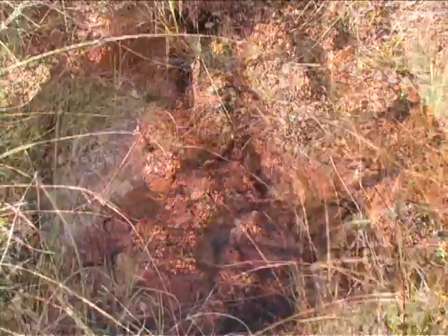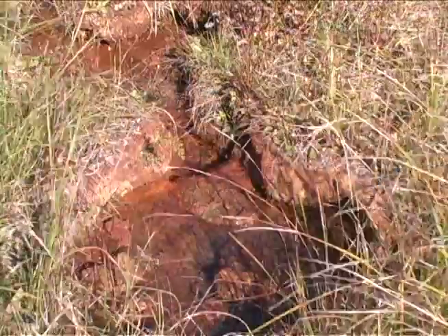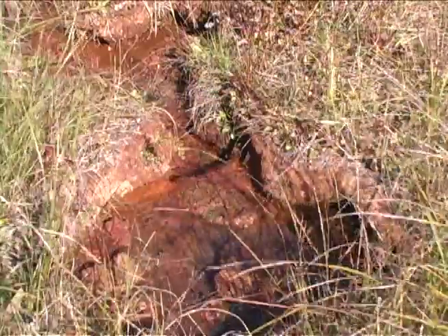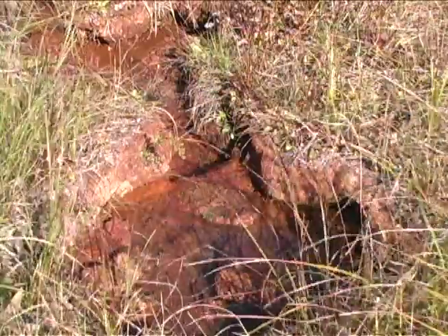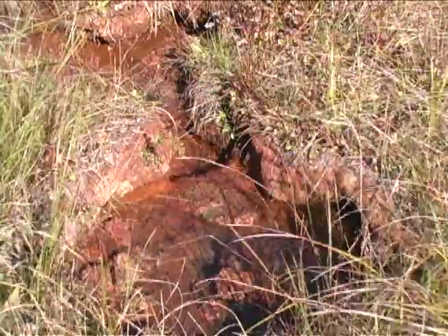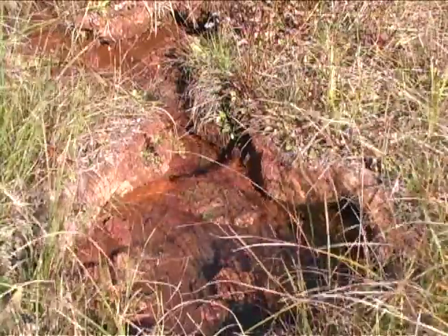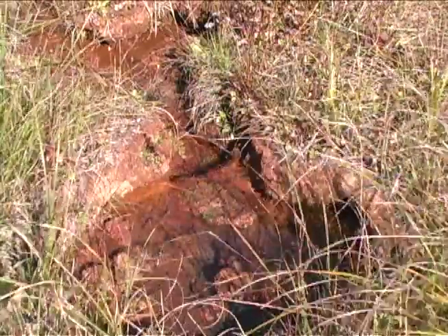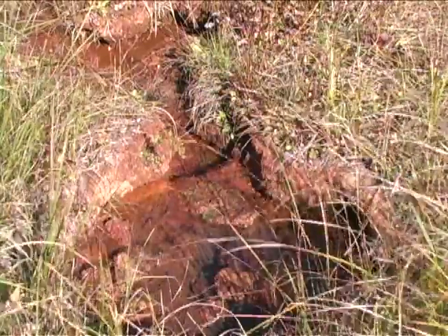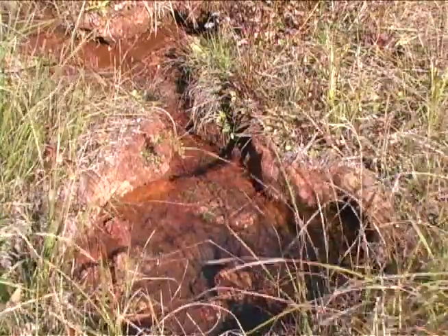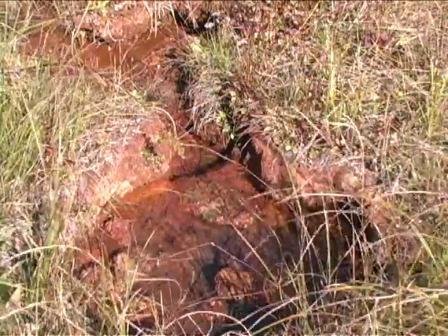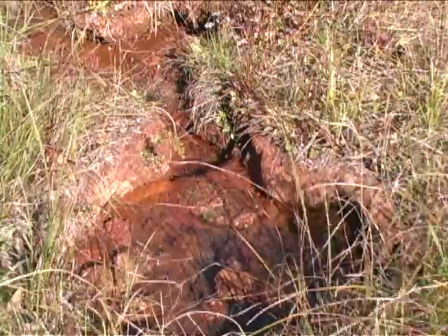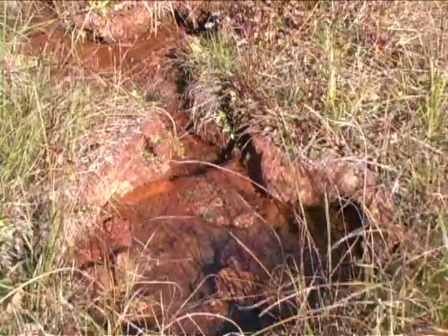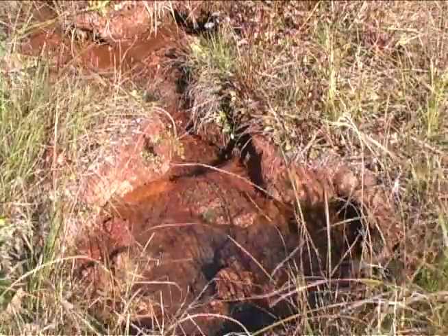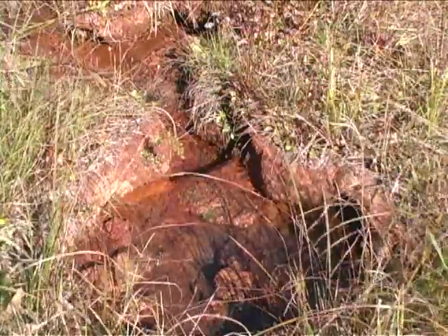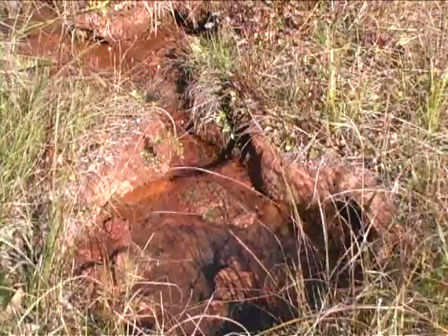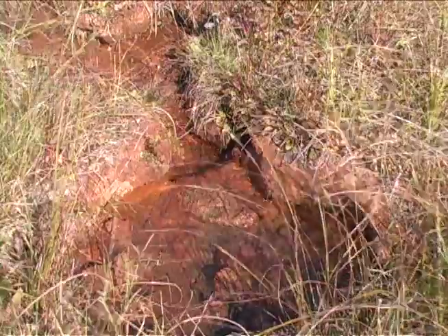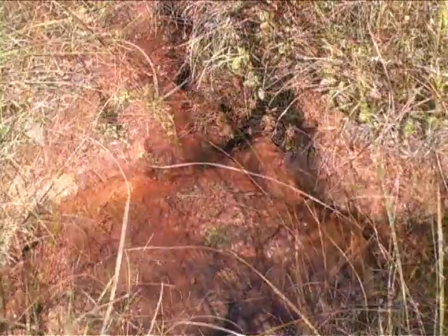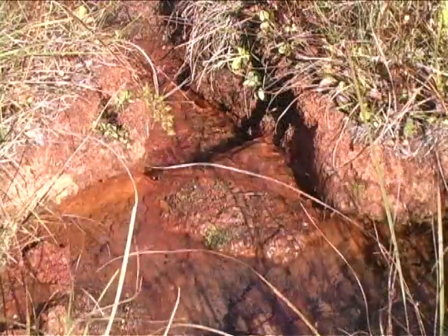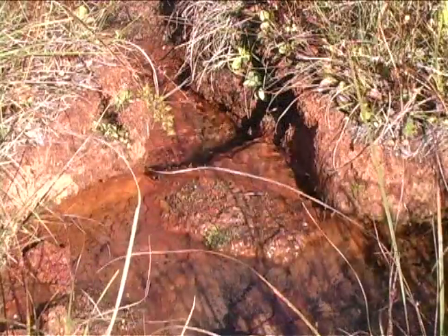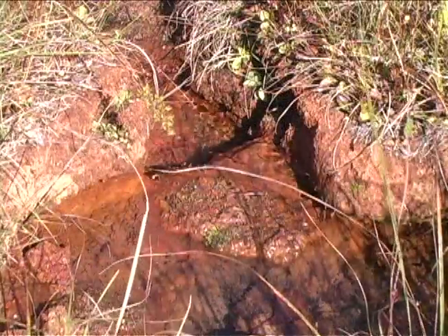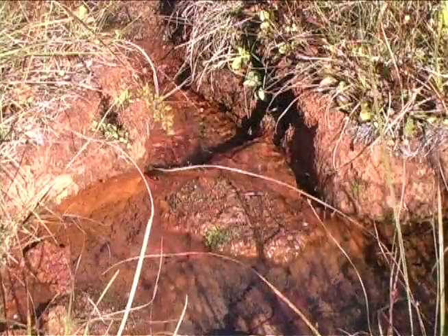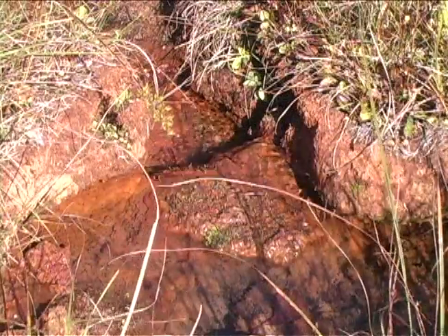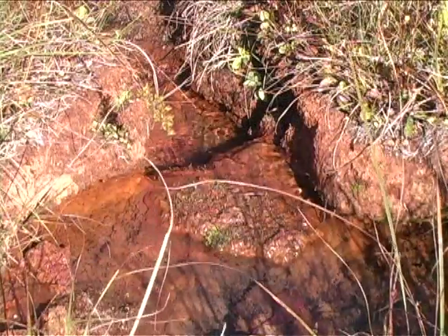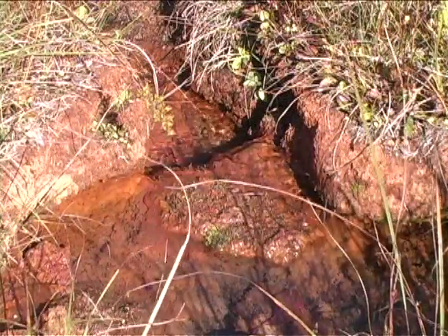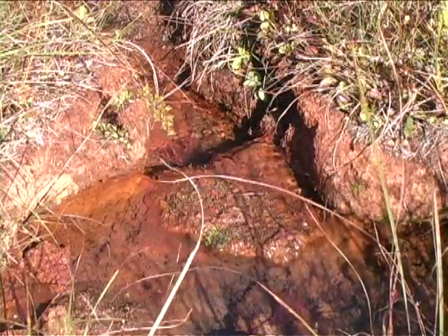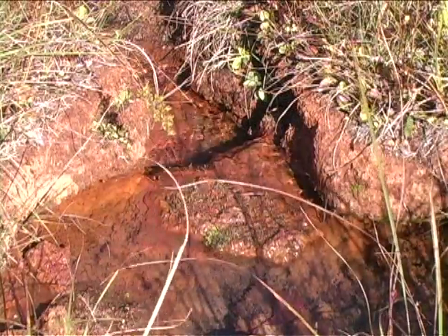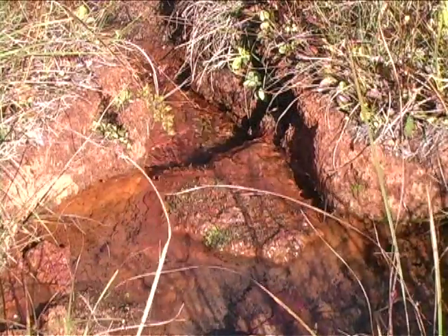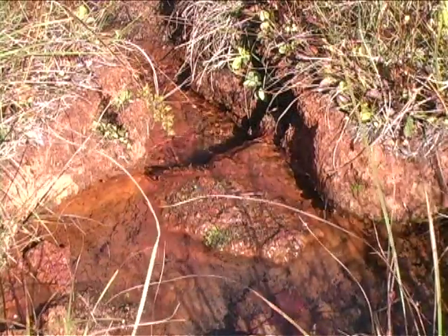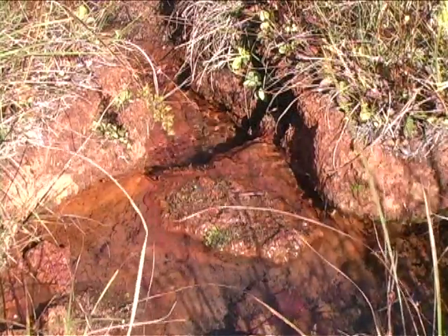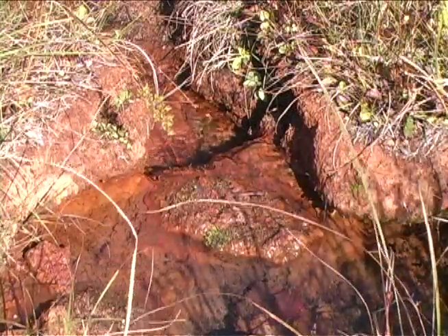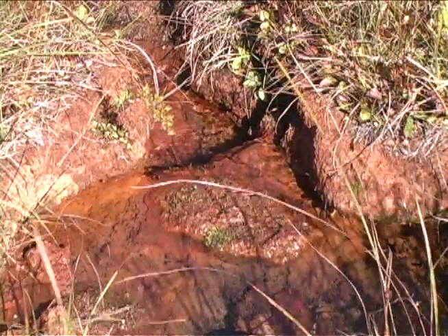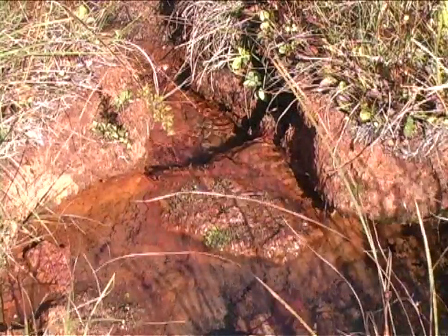It supplied our cattle with water all the time. We never had to have a water tank.